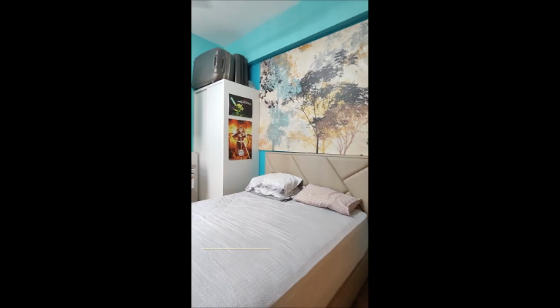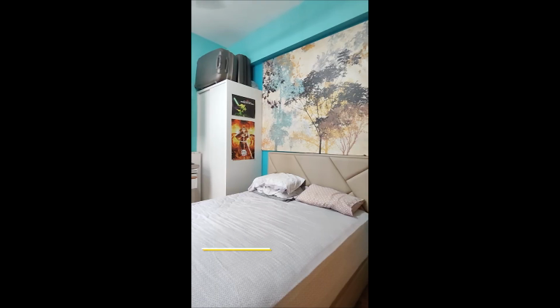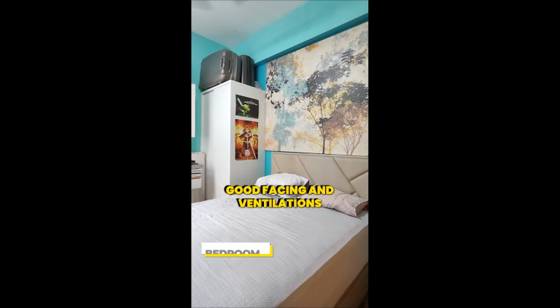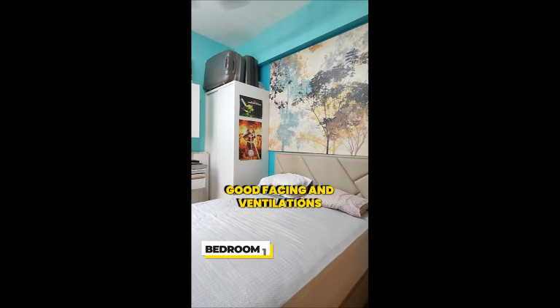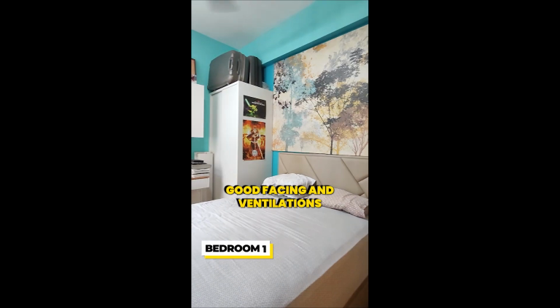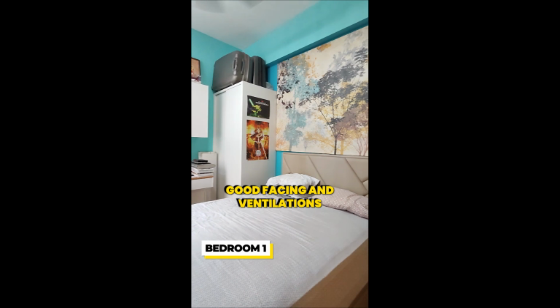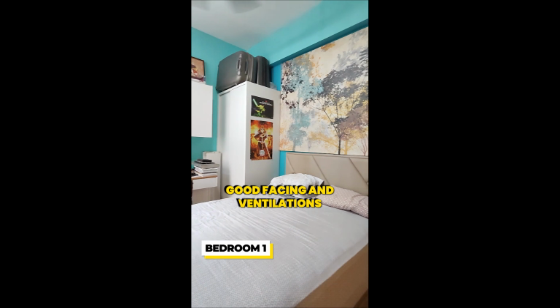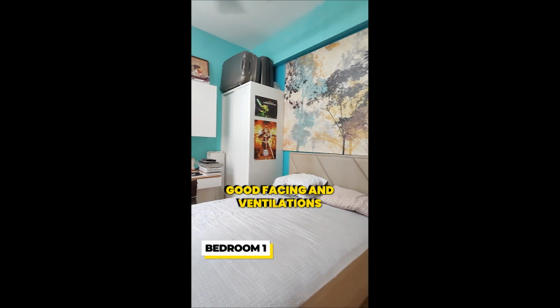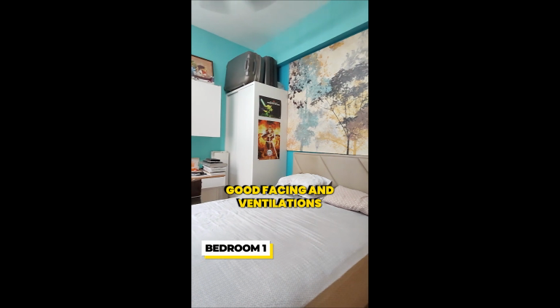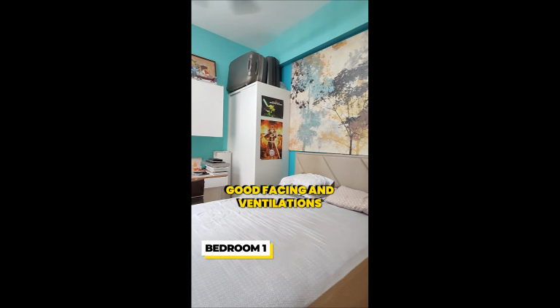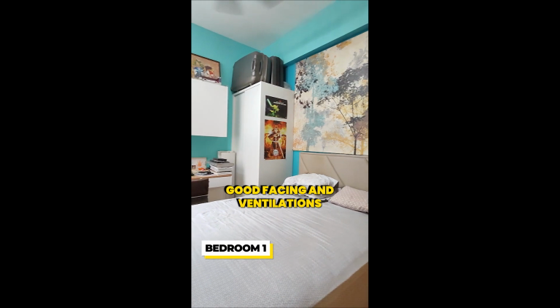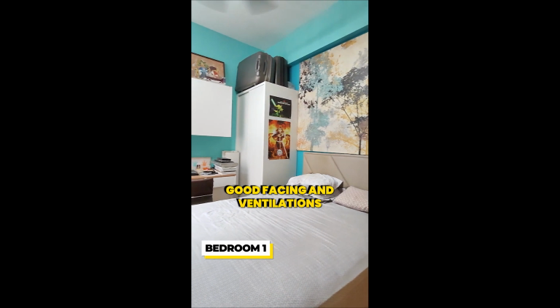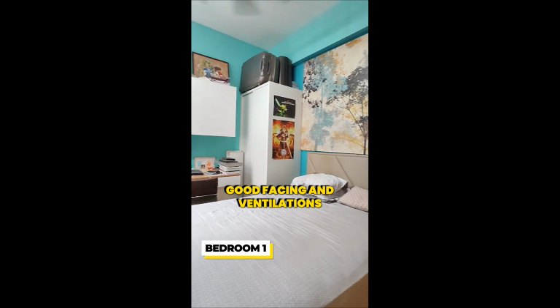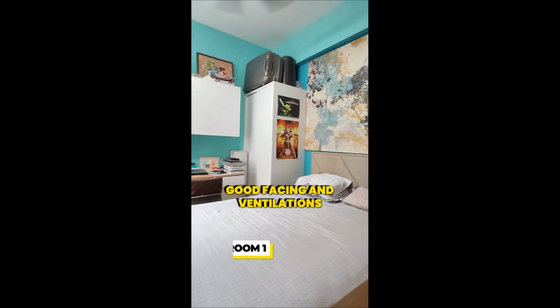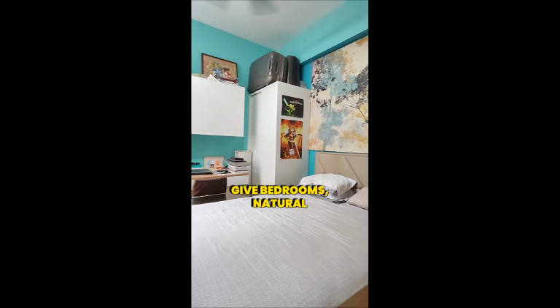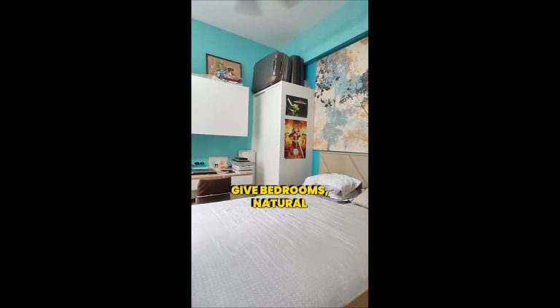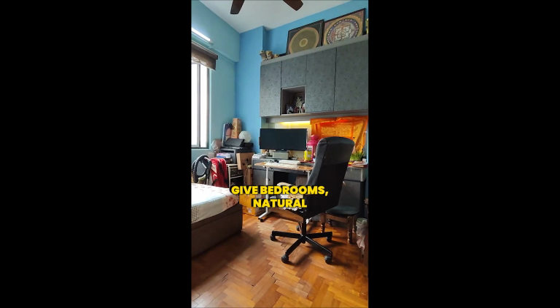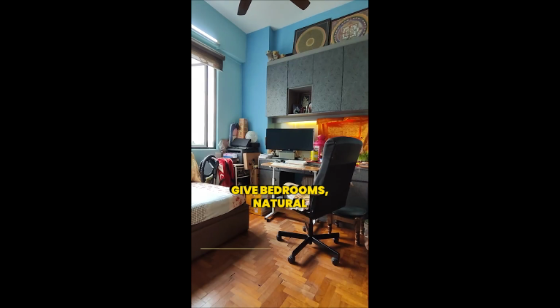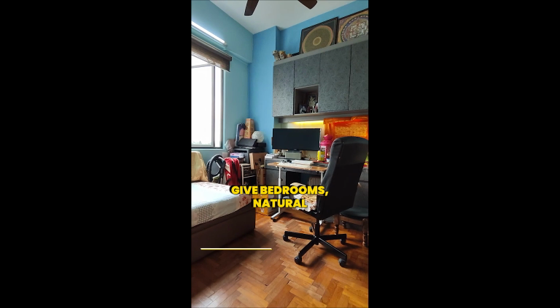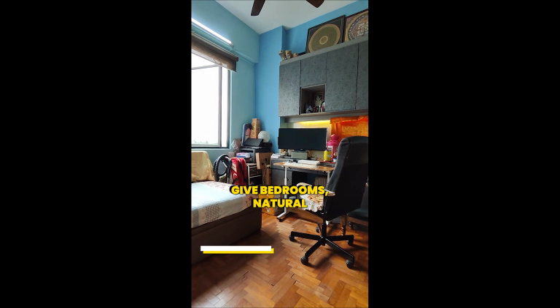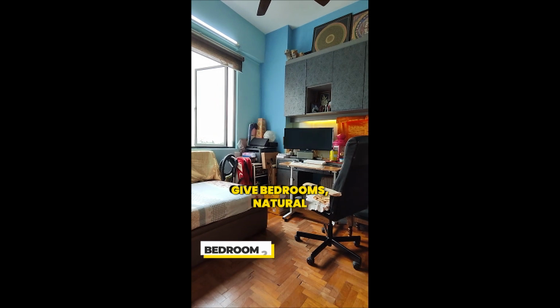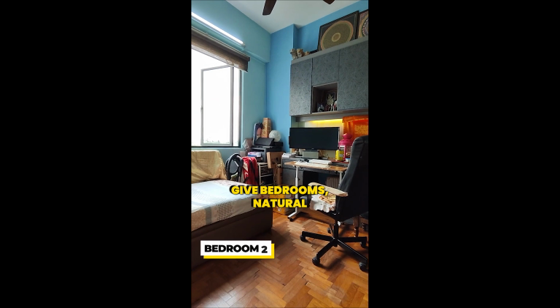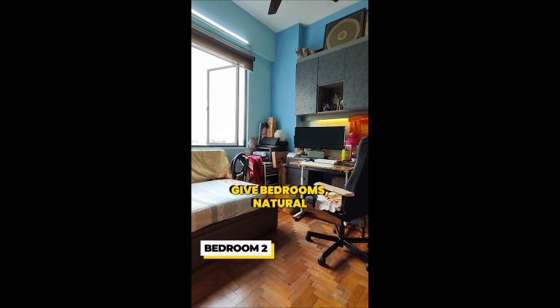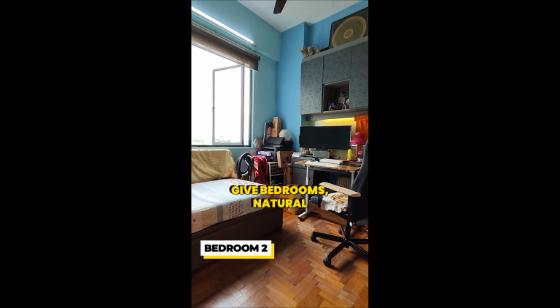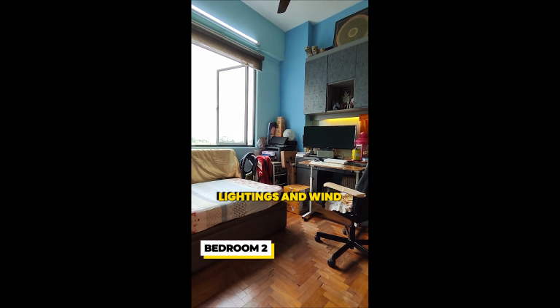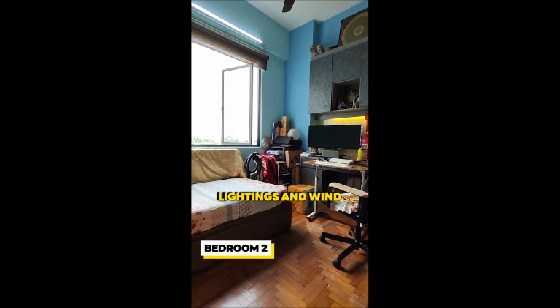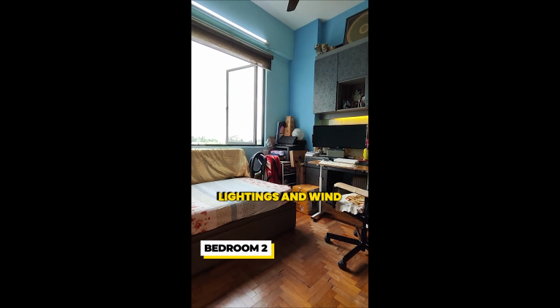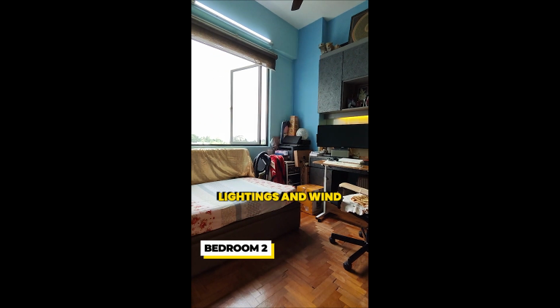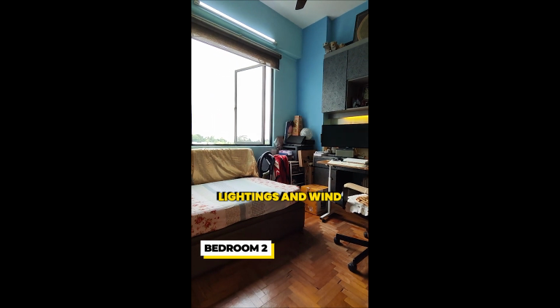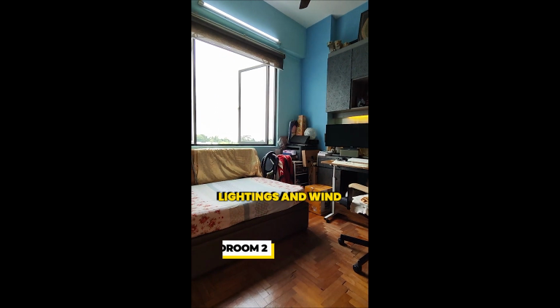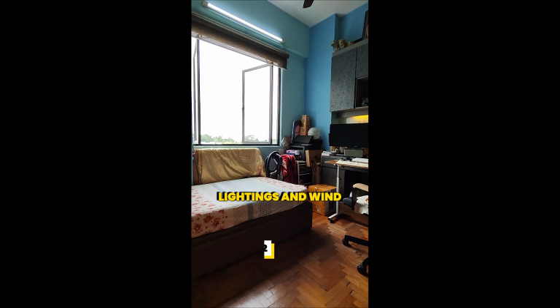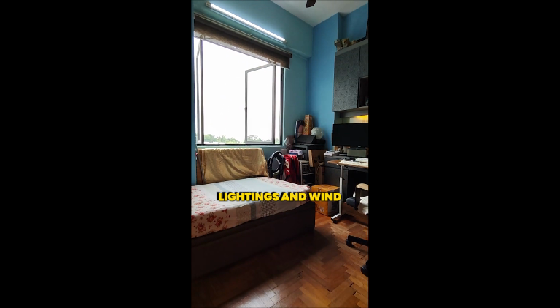Good facing and ventilation give the bedrooms natural lighting and wind.